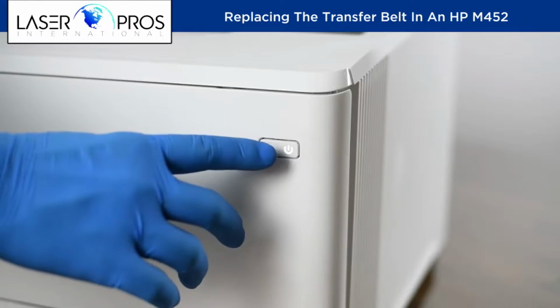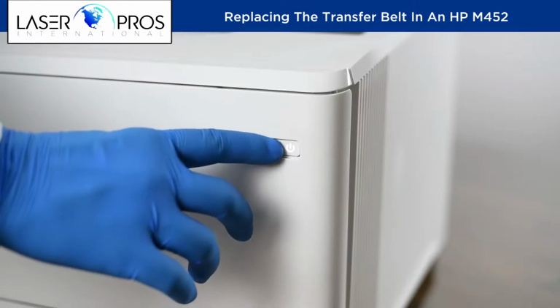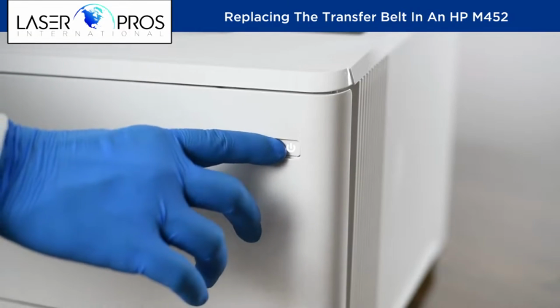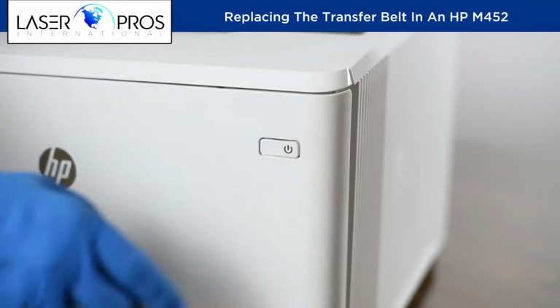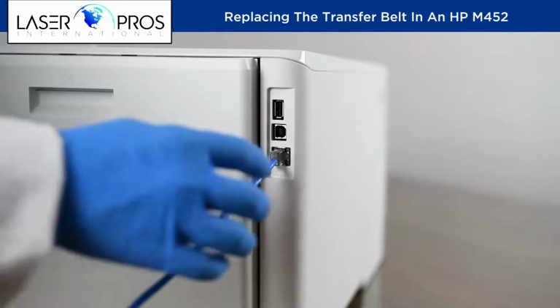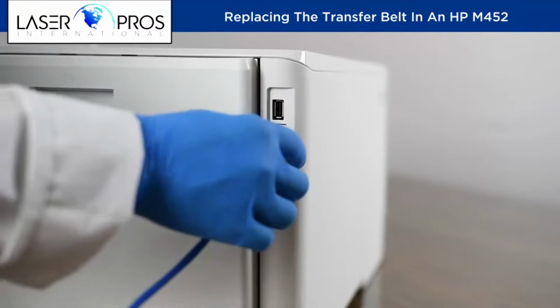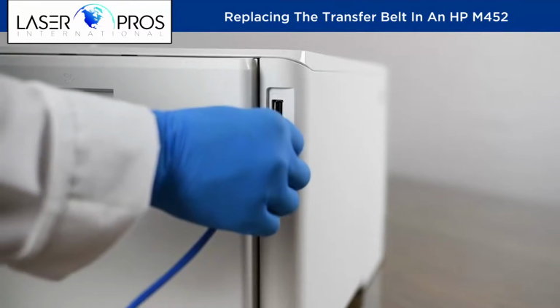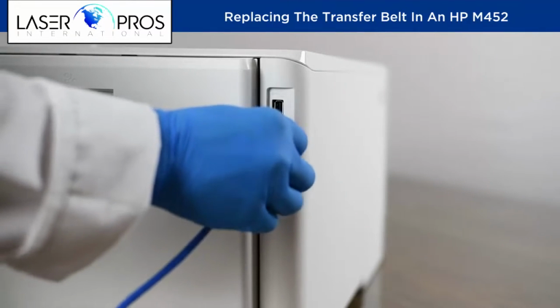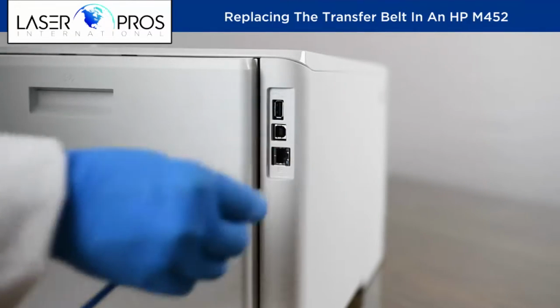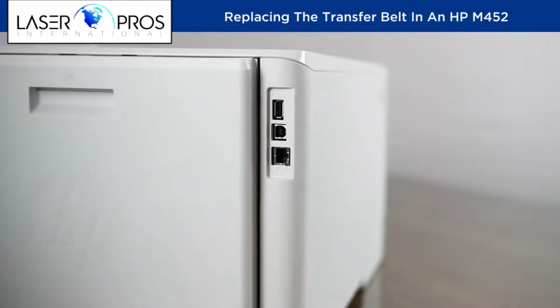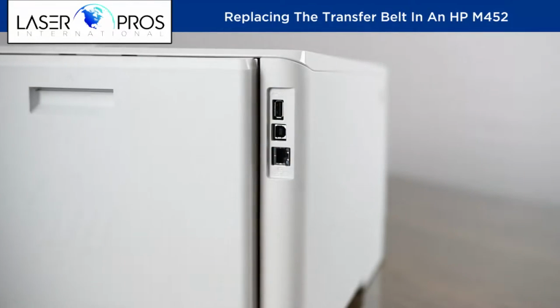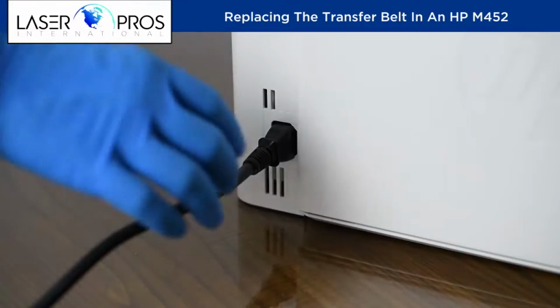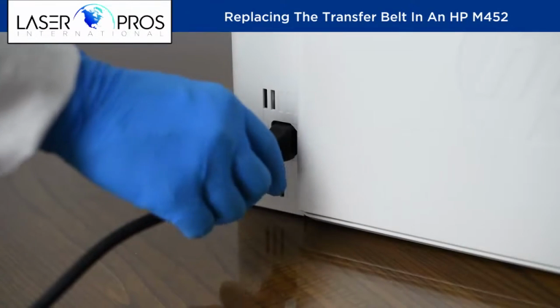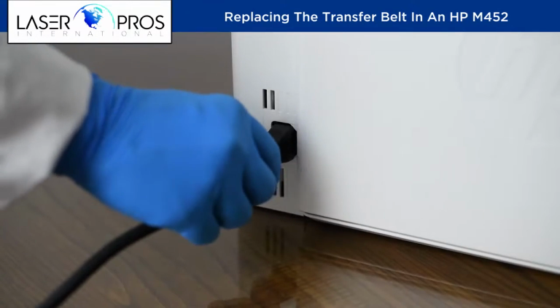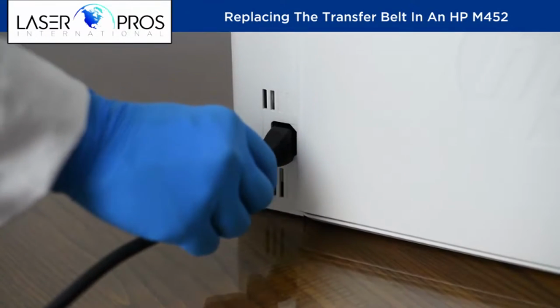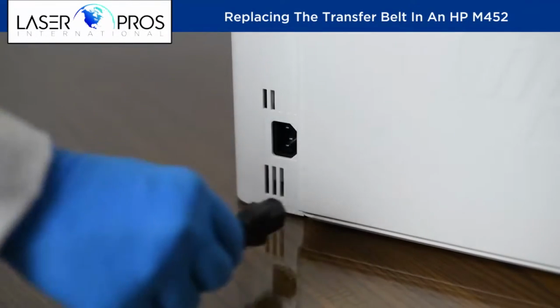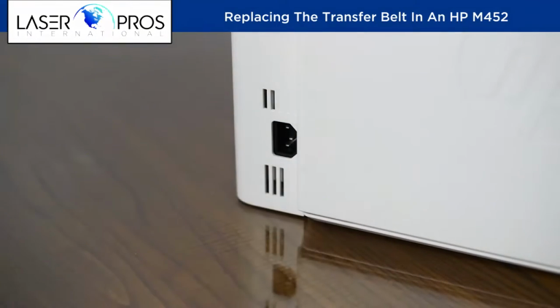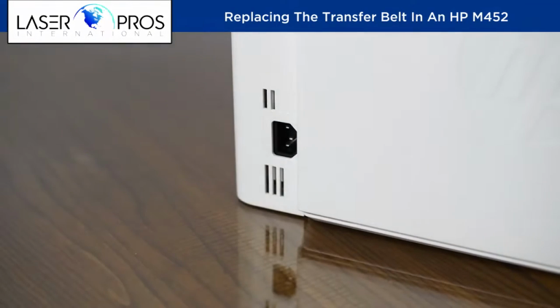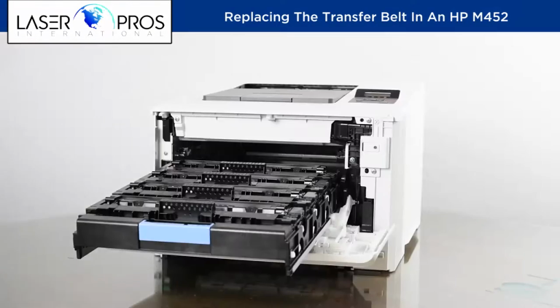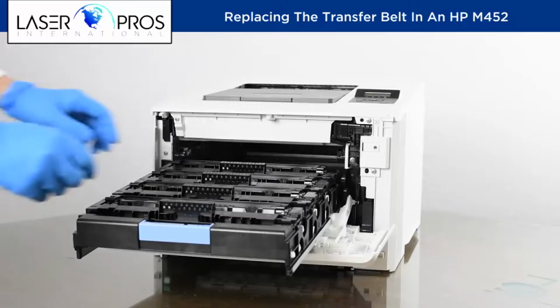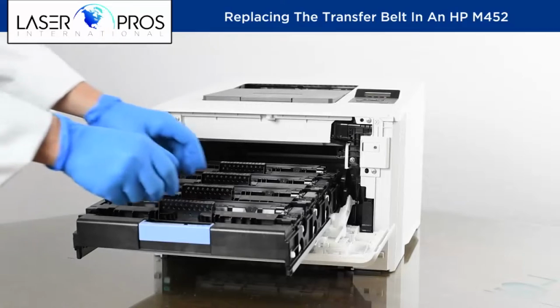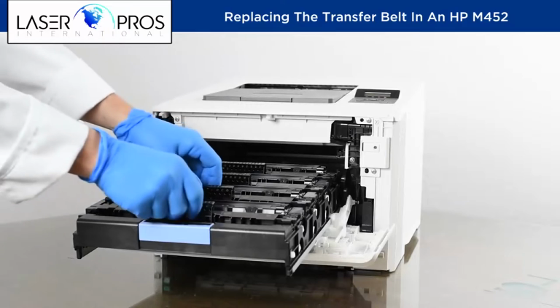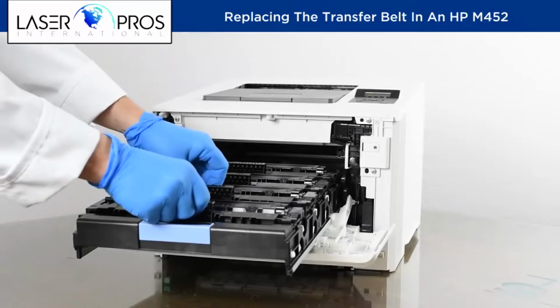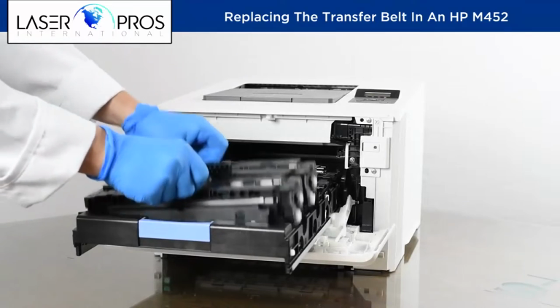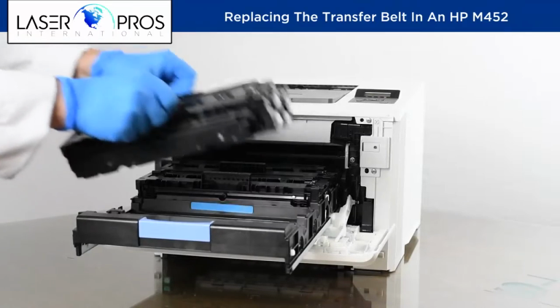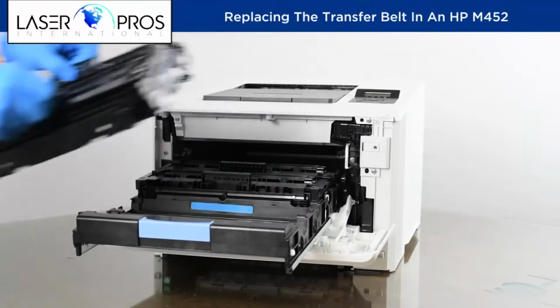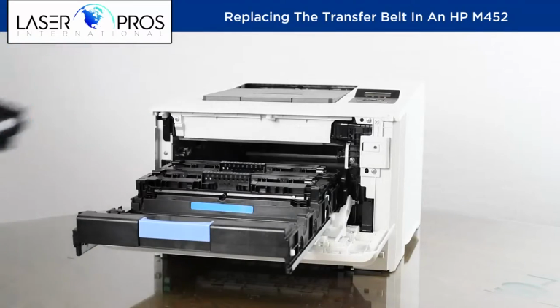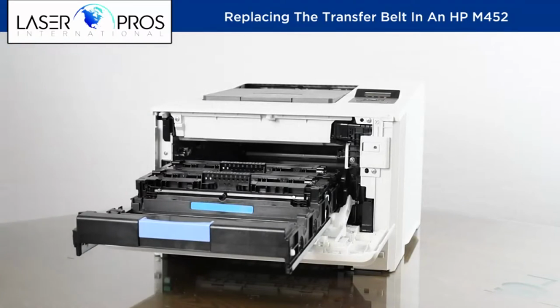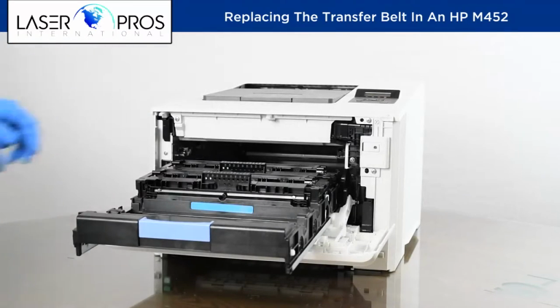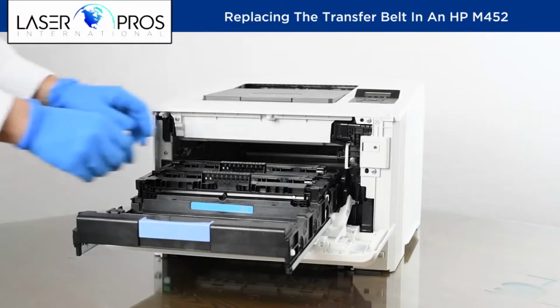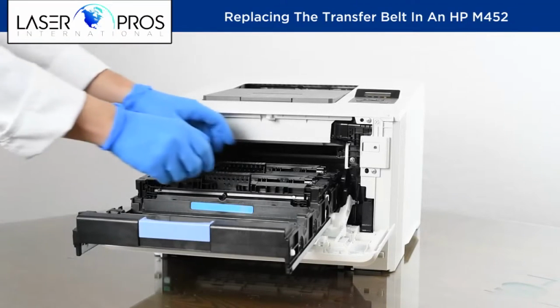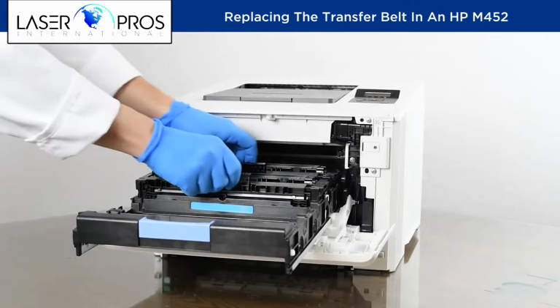First, power off the printer. Remove data and power cables along with the four cartridges and tray 2 cassette.